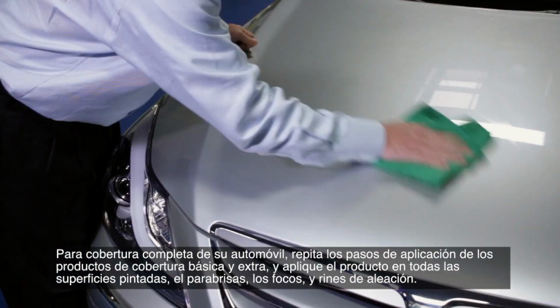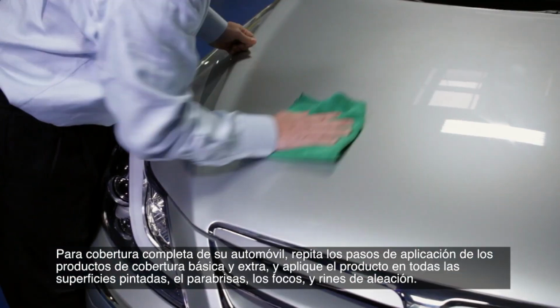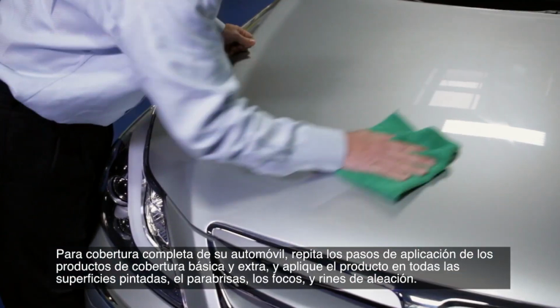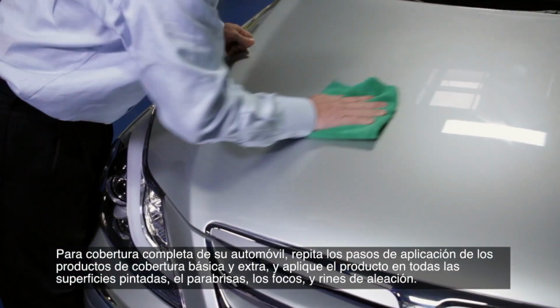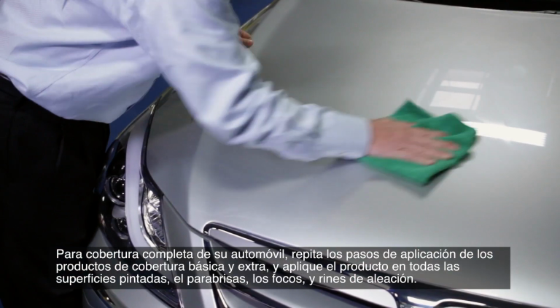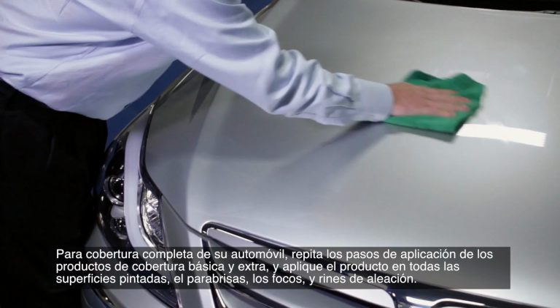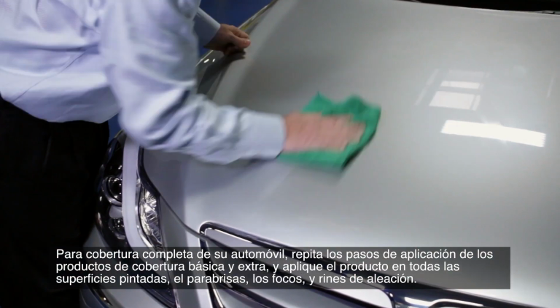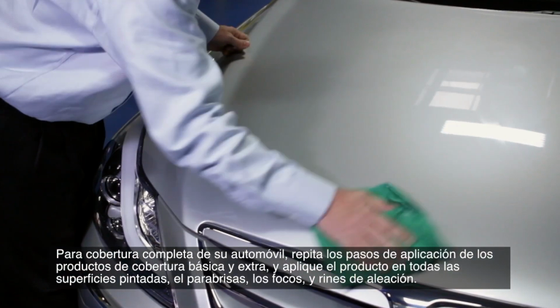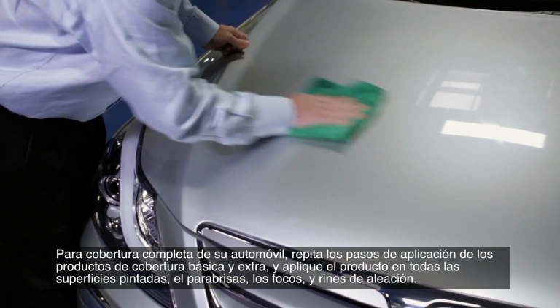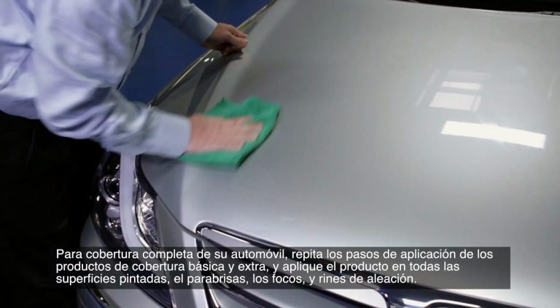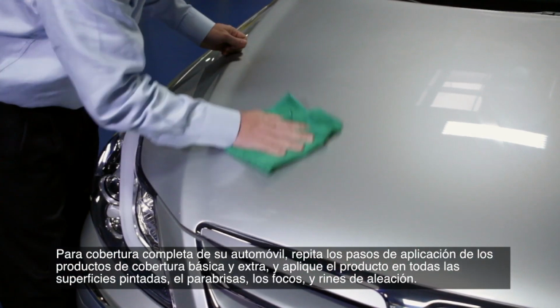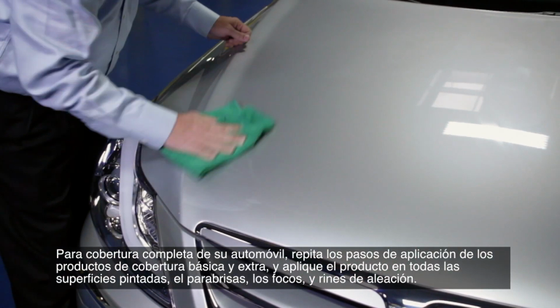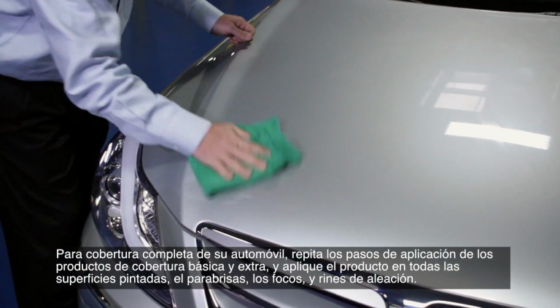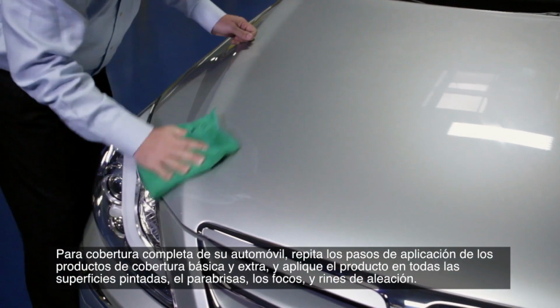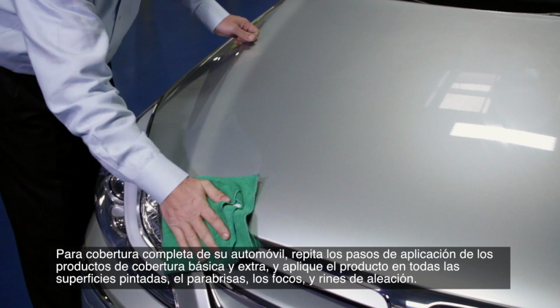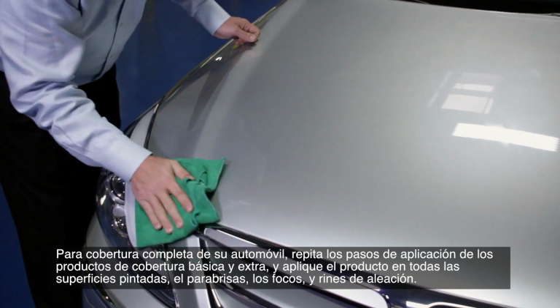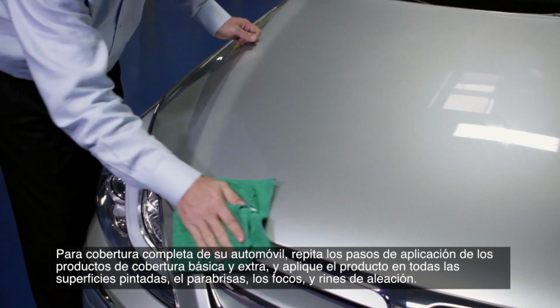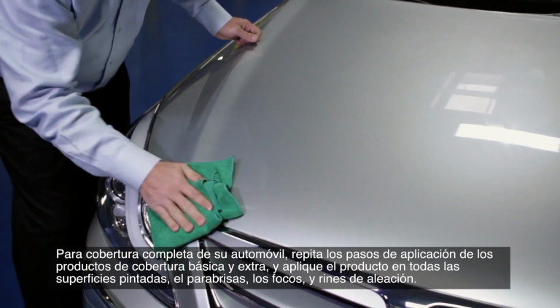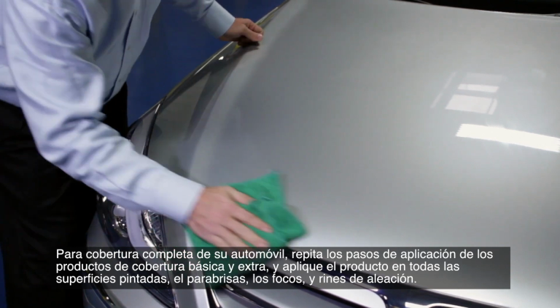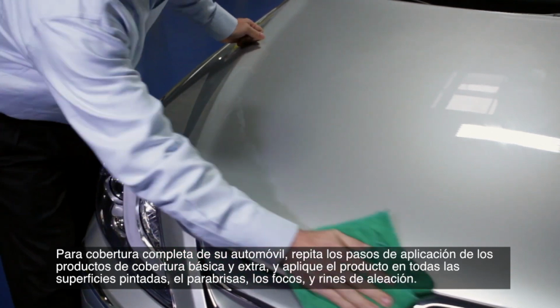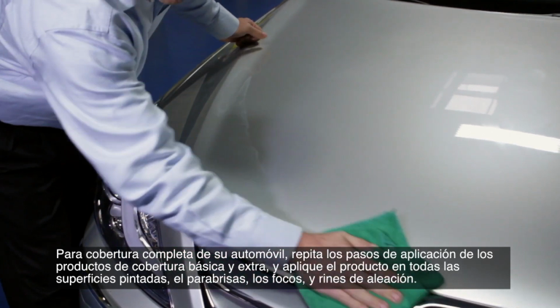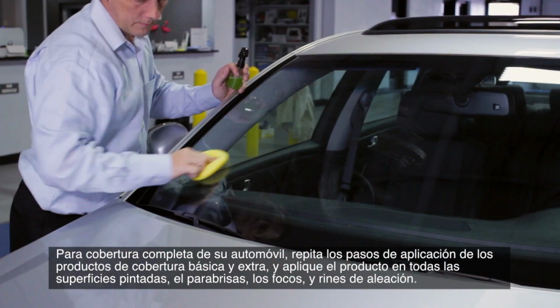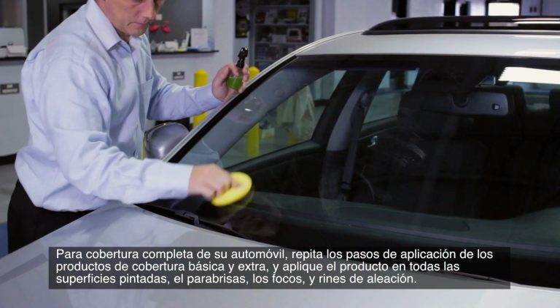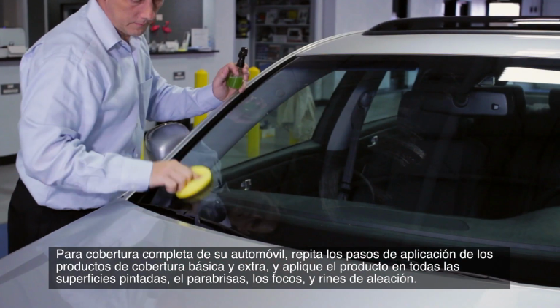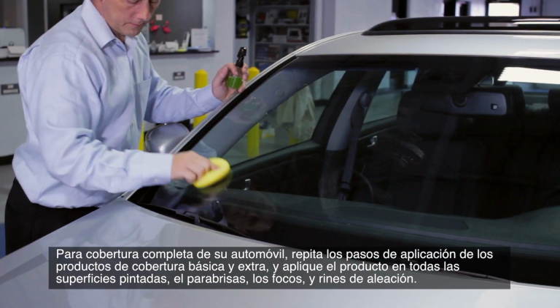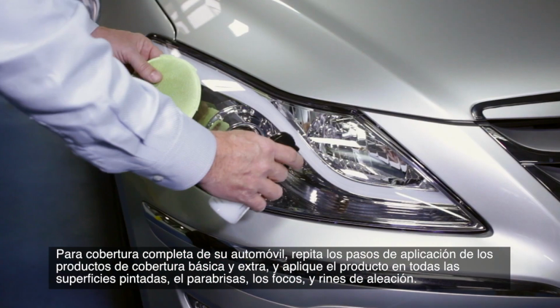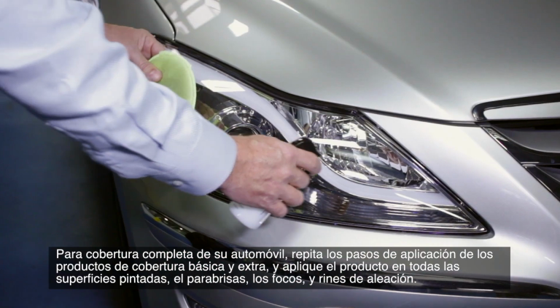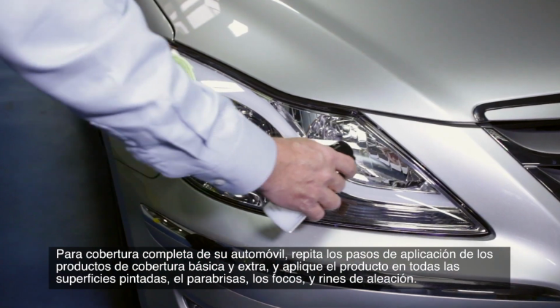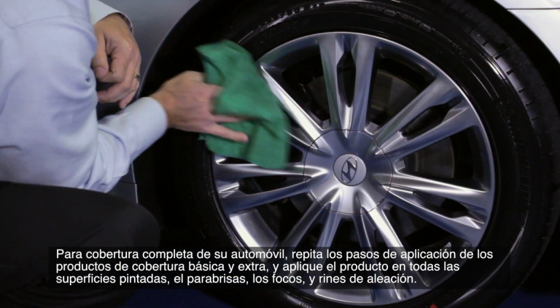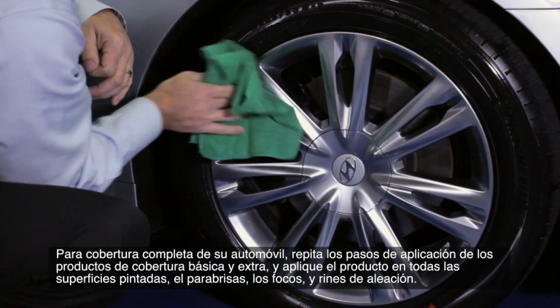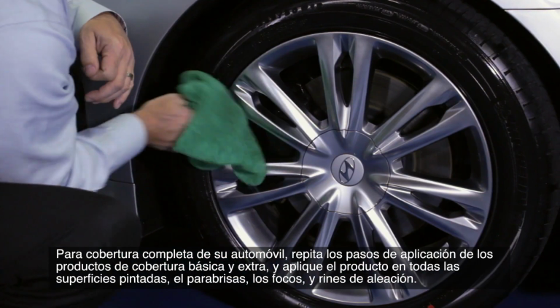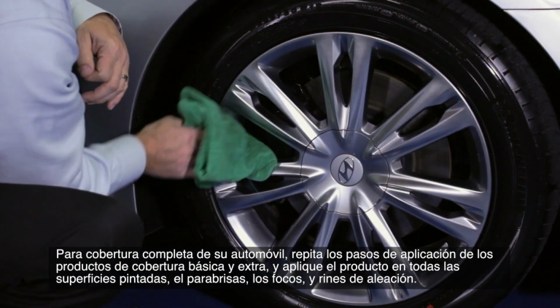For complete coverage of your automobile, simply repeat the product application steps in the basic and extra coverage and apply the product to all painted surfaces, the windshield, headlights, and alloy wheels.